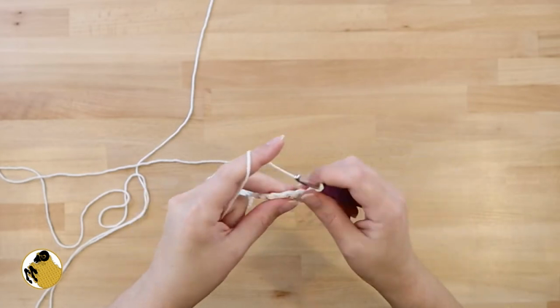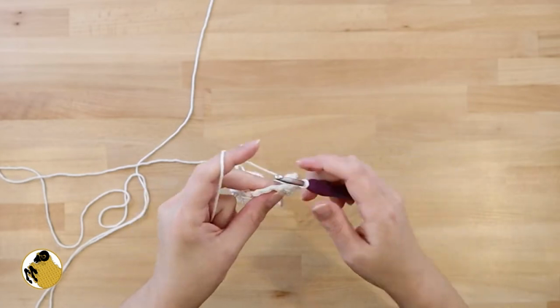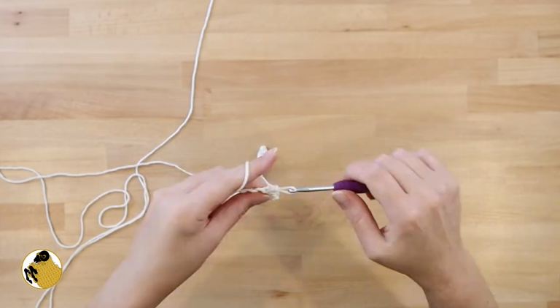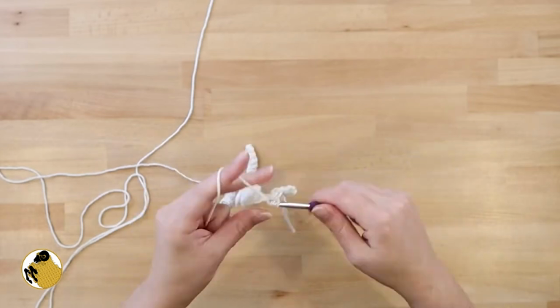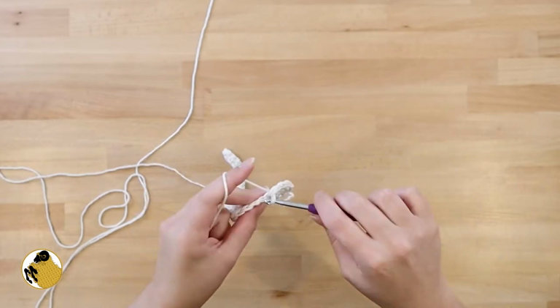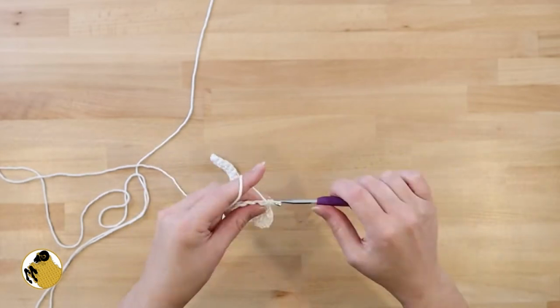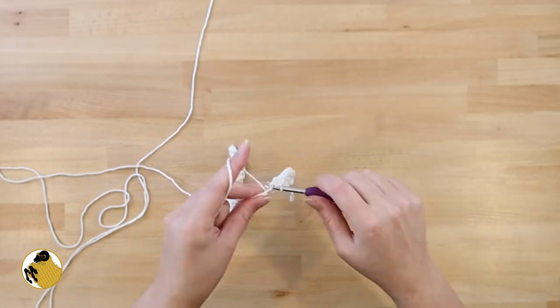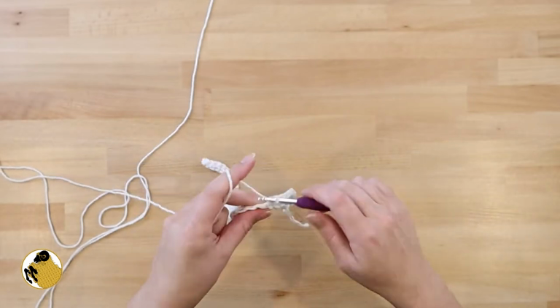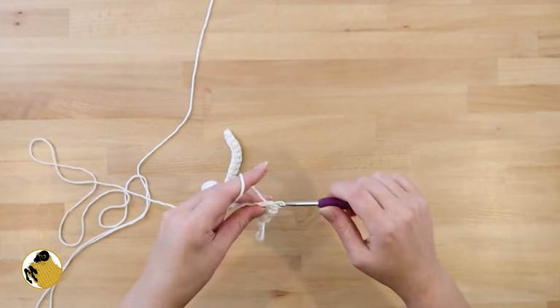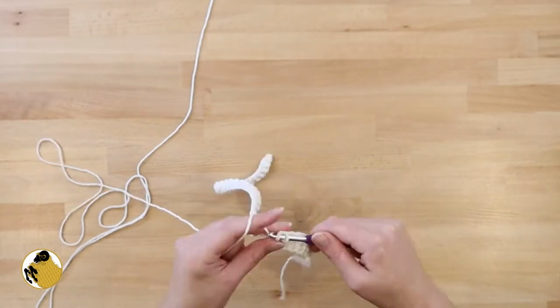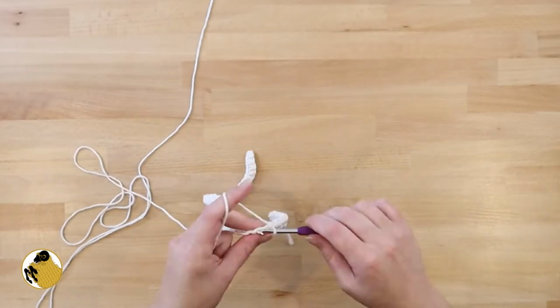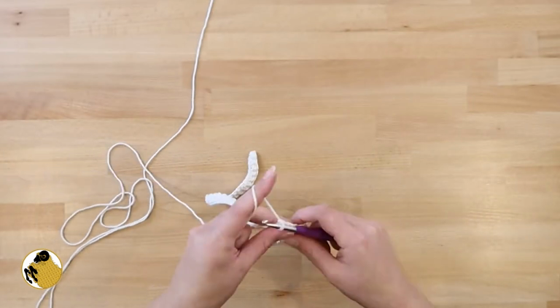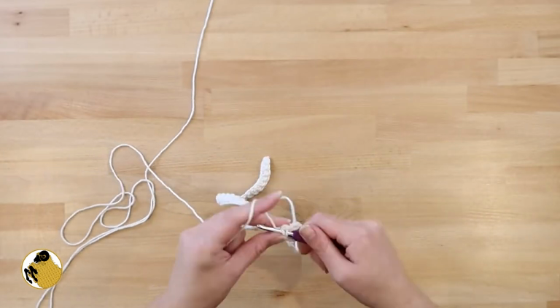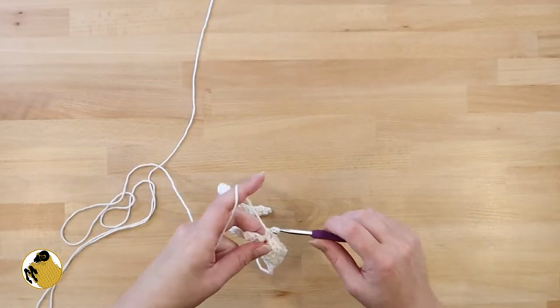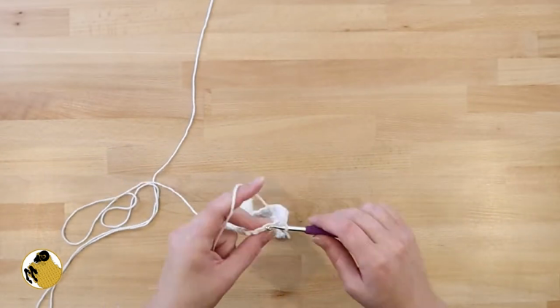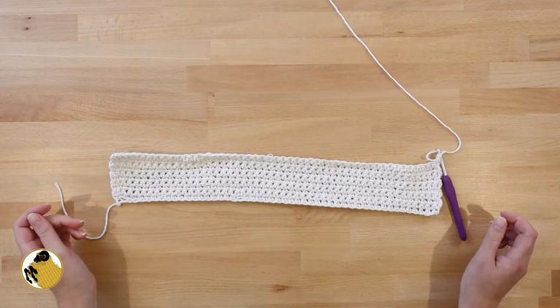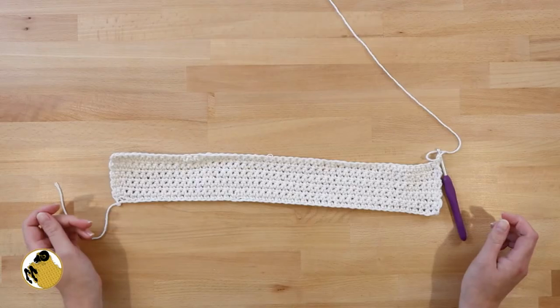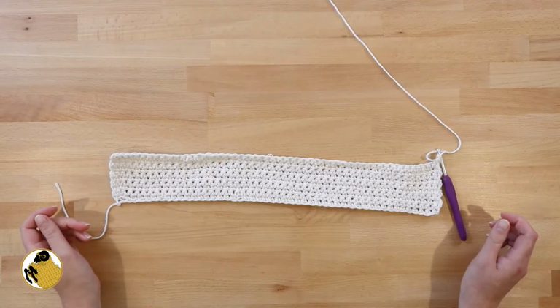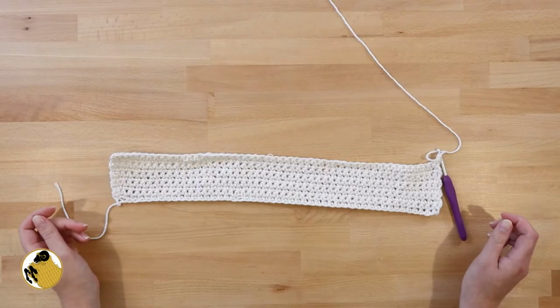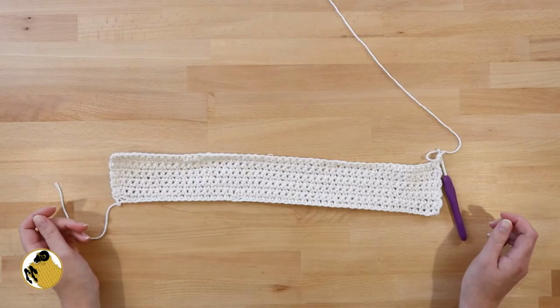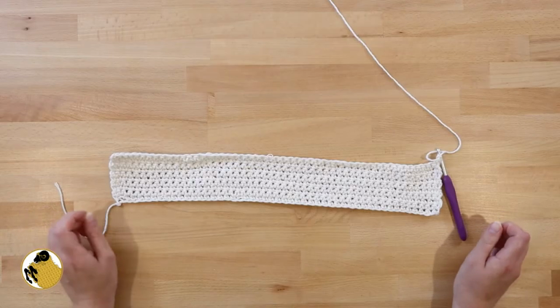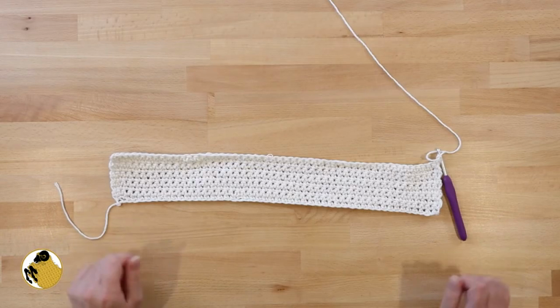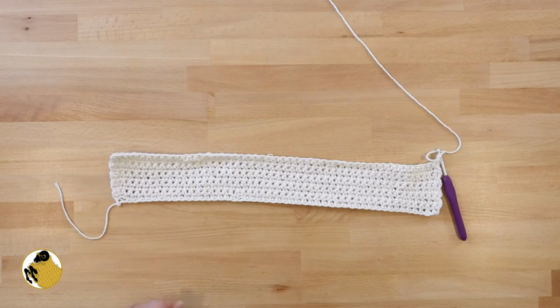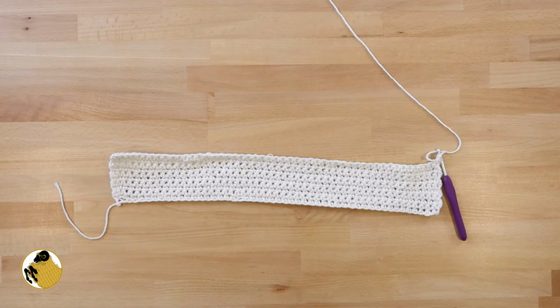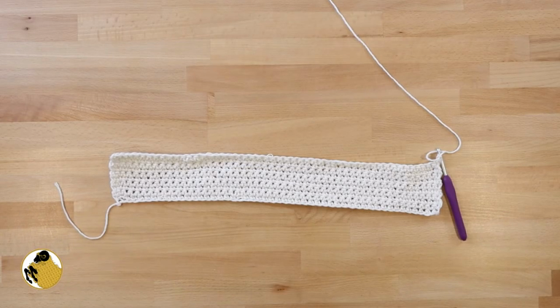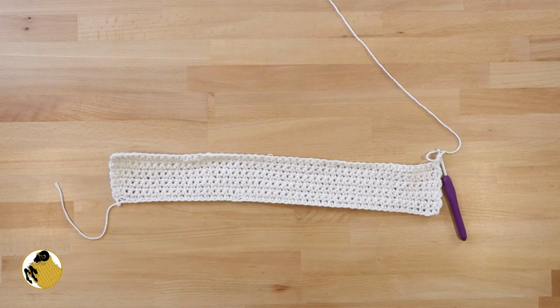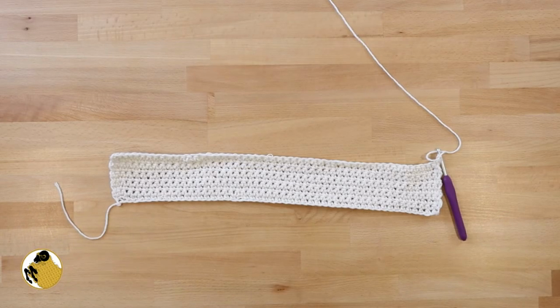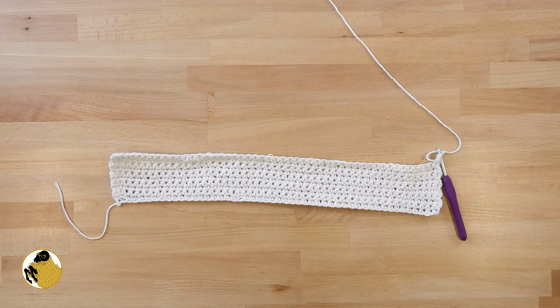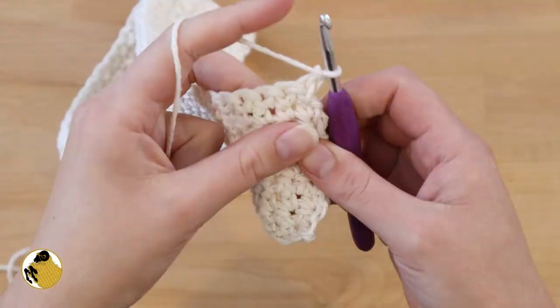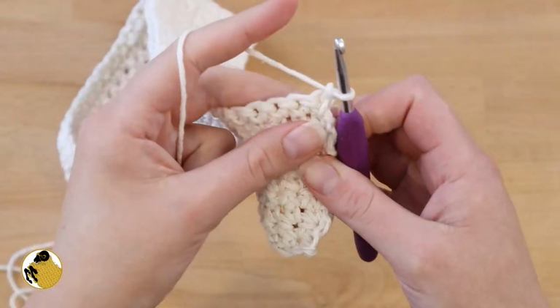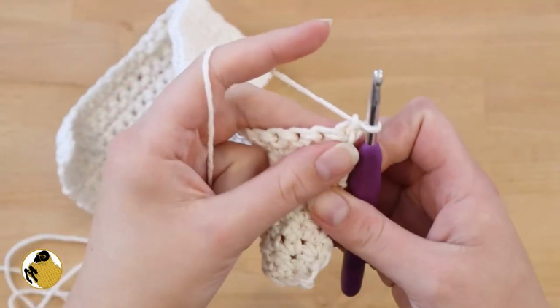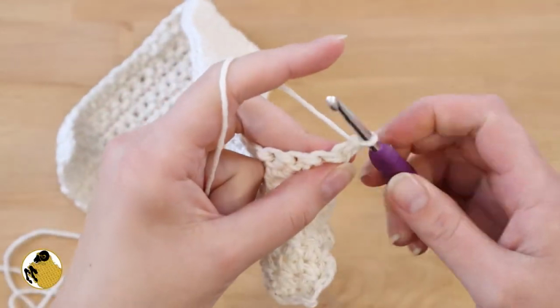You're going to single crochet a total of eight more rows after this one, so you'll have a total of 10 rows of single crochet. It'll look something like this.